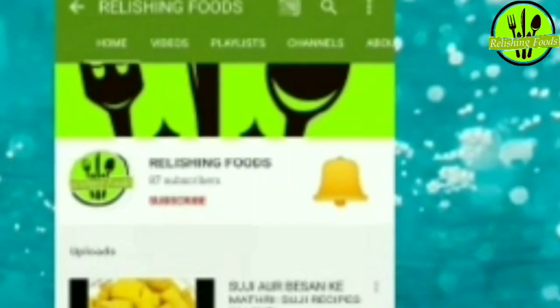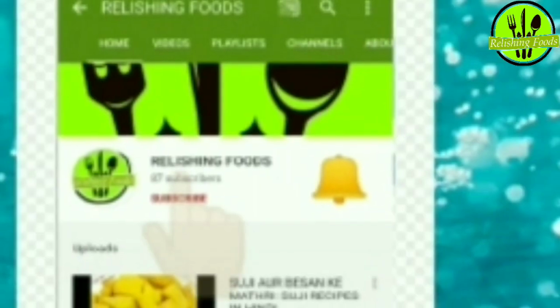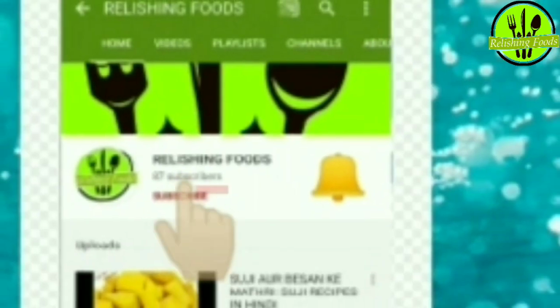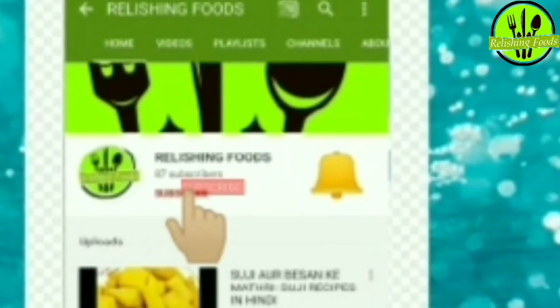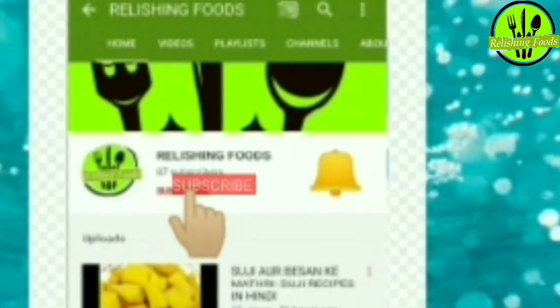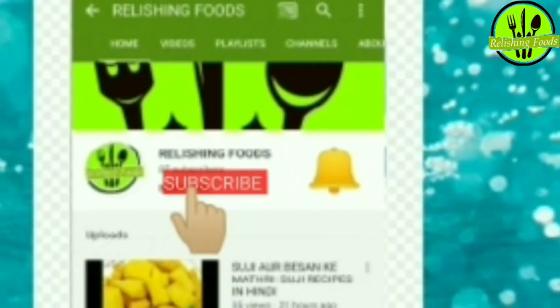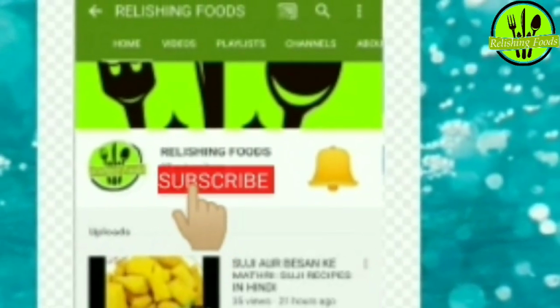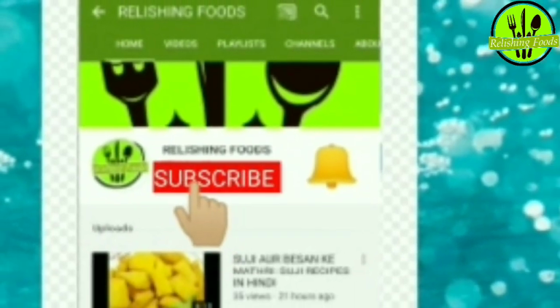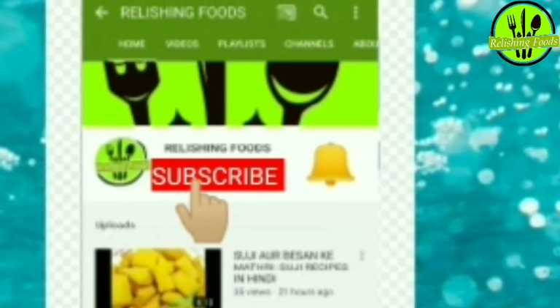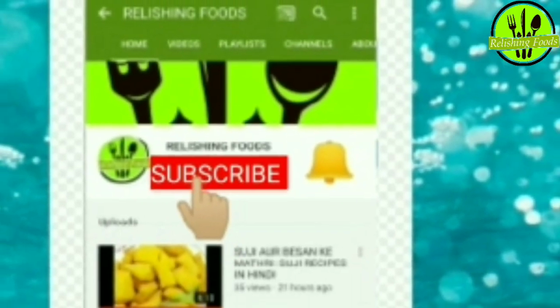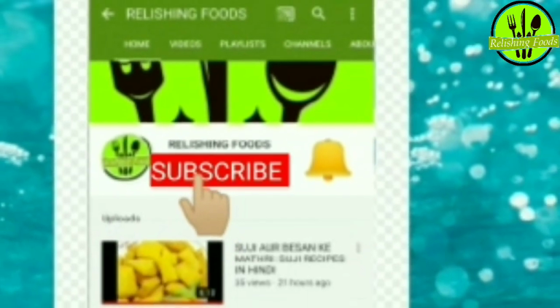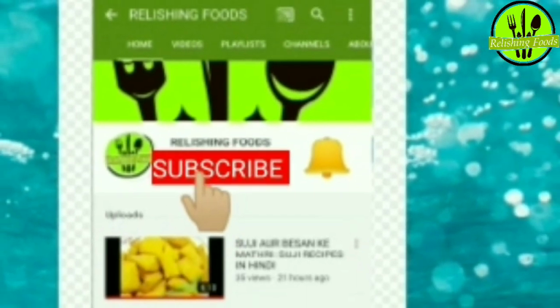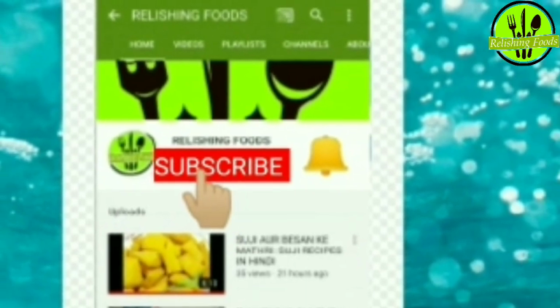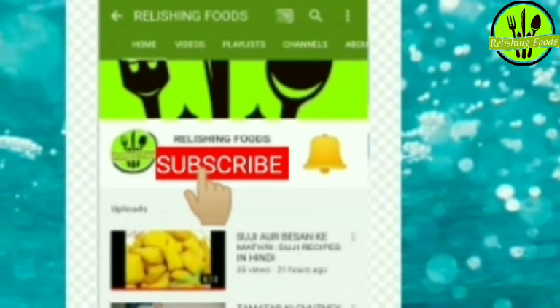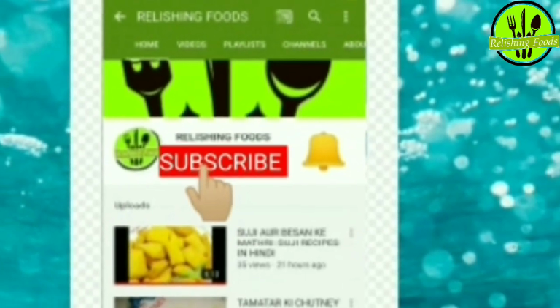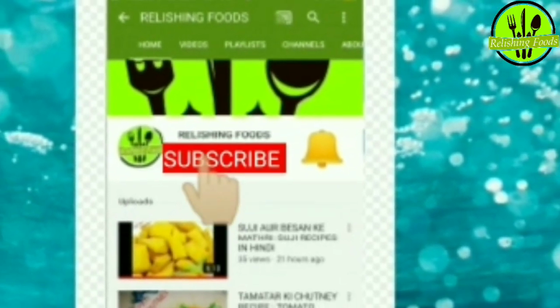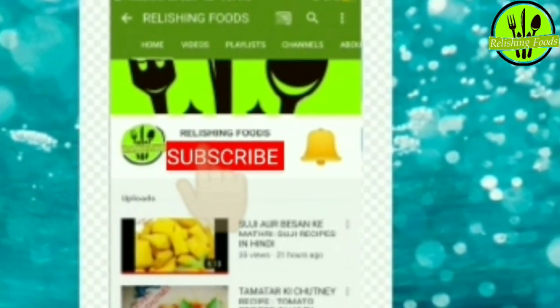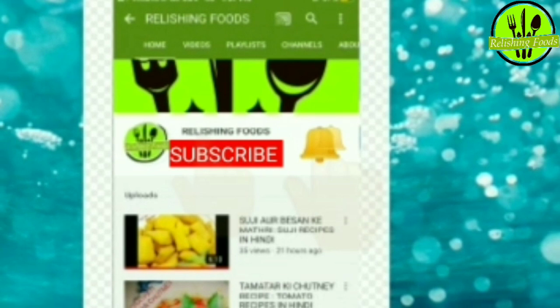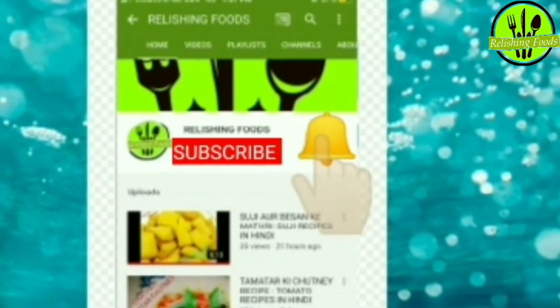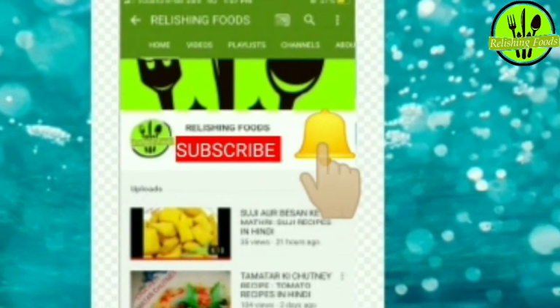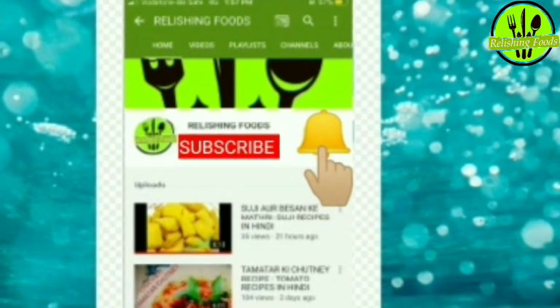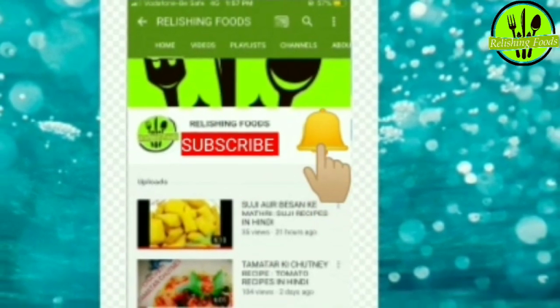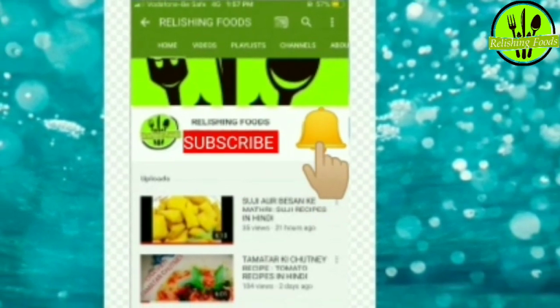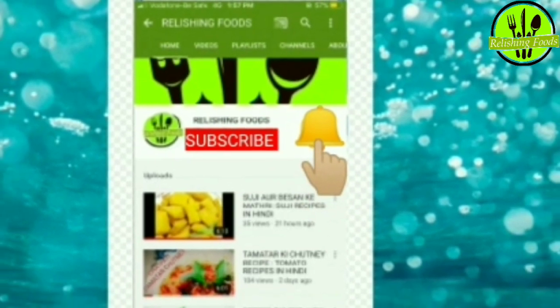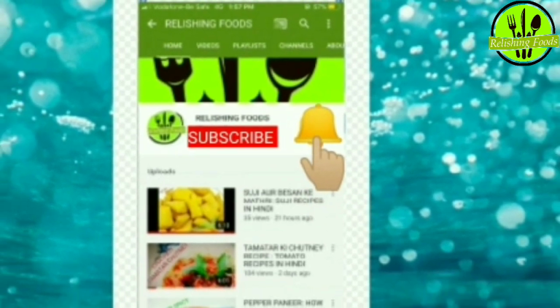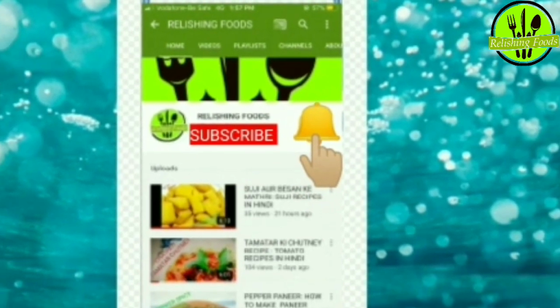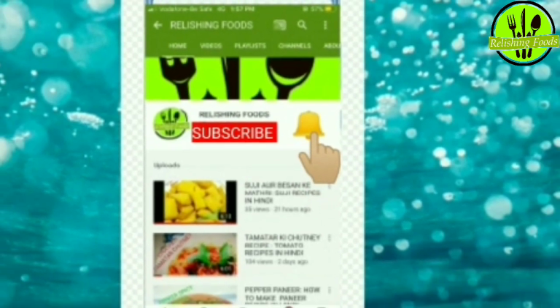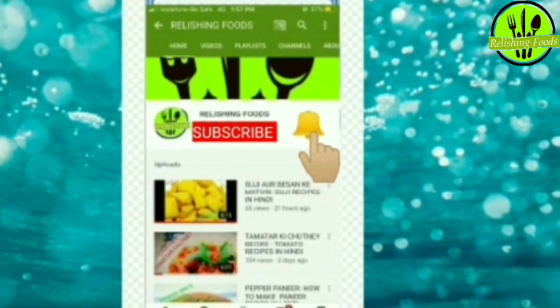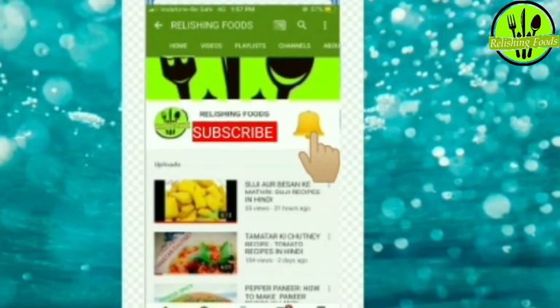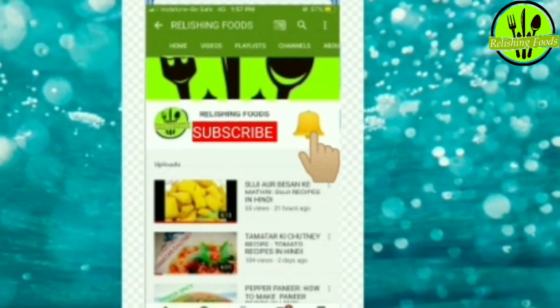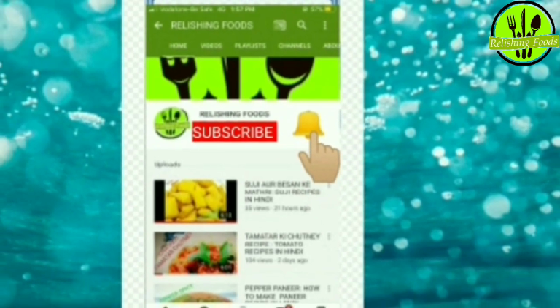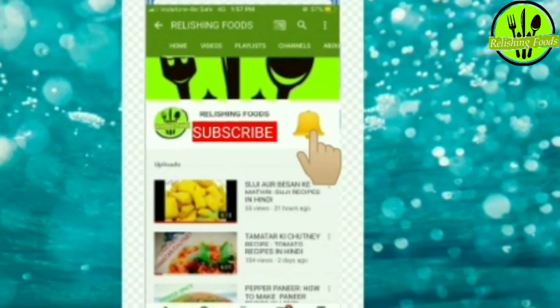Please subscribe to our channel and hit the bell icon so that you can see our latest videos. This is my first video and we are going to make this recipe.